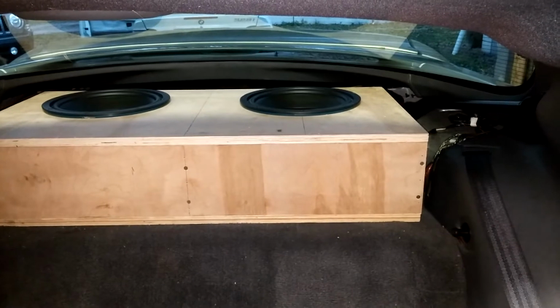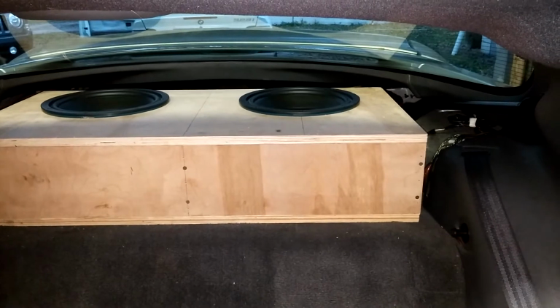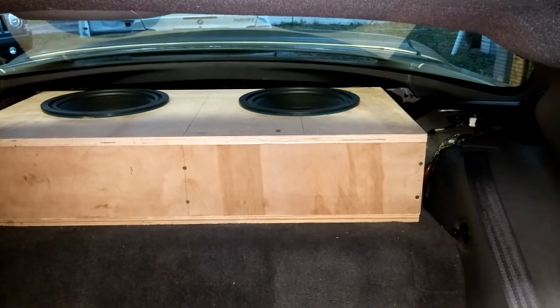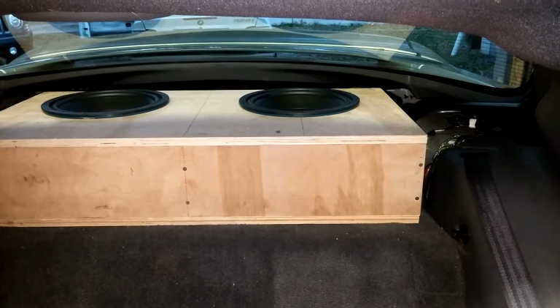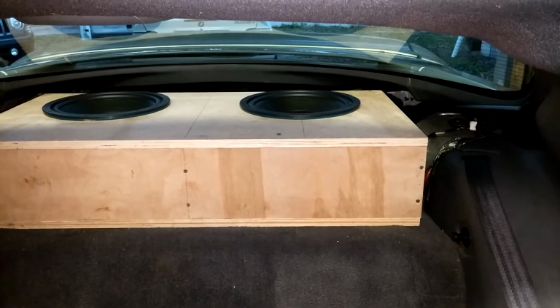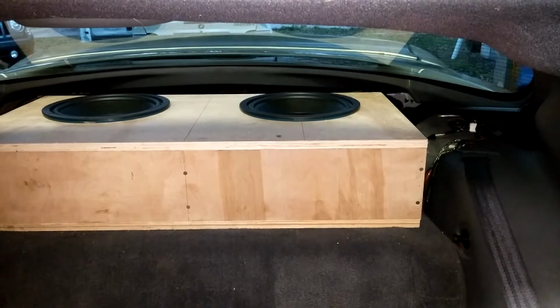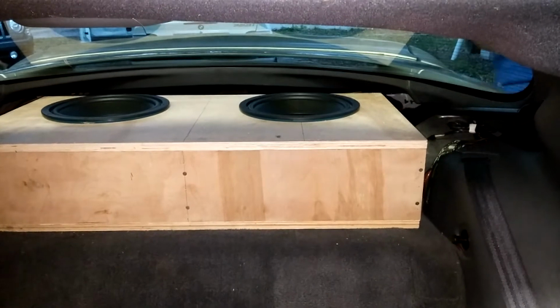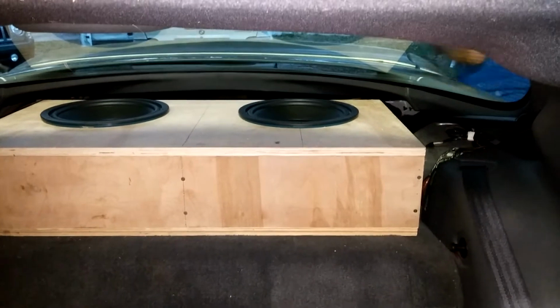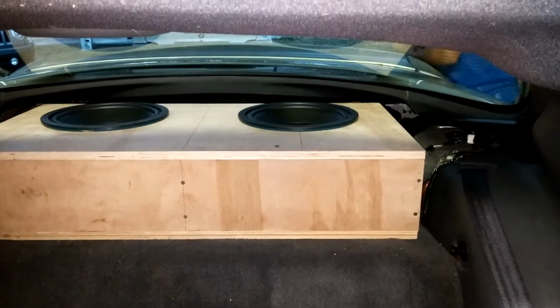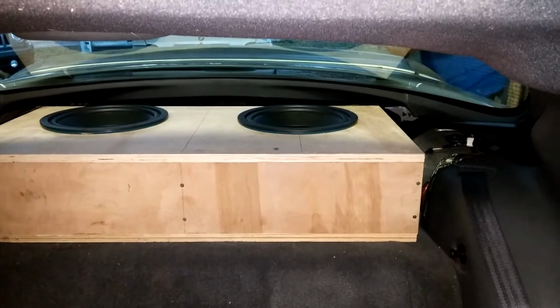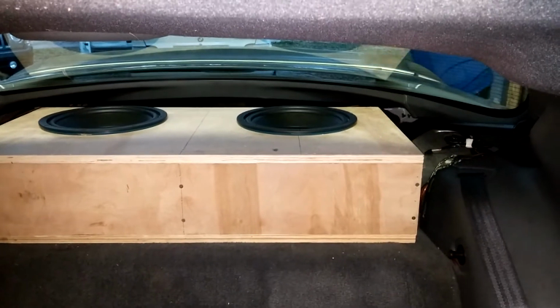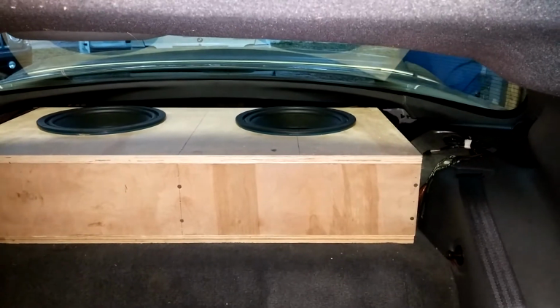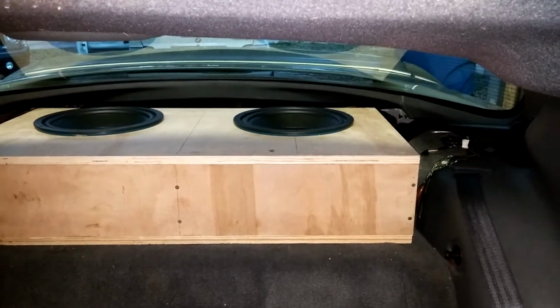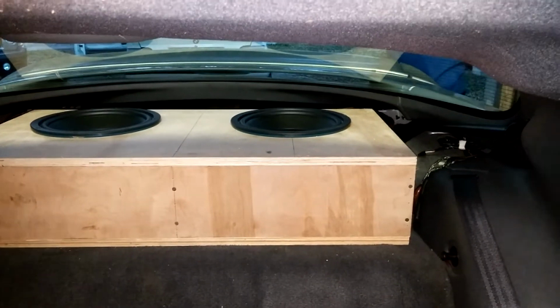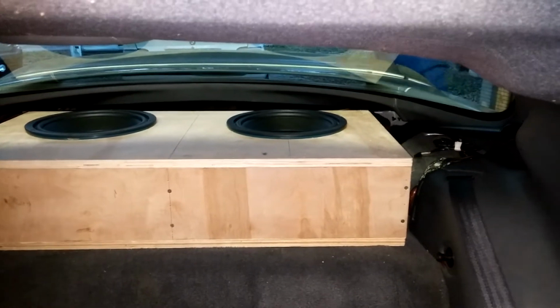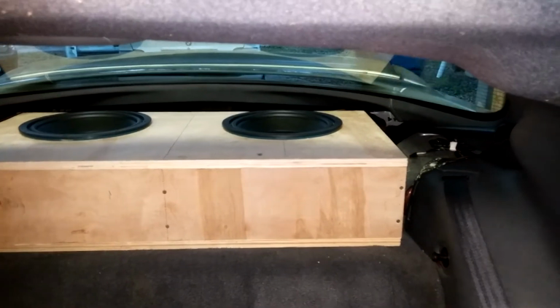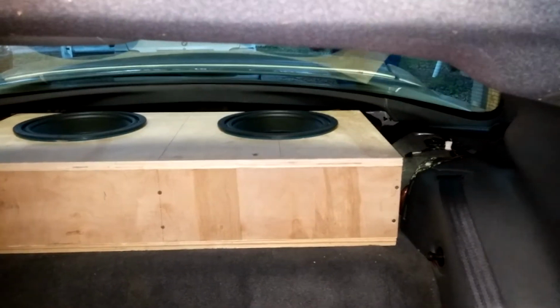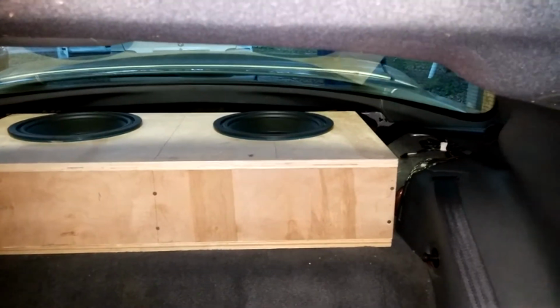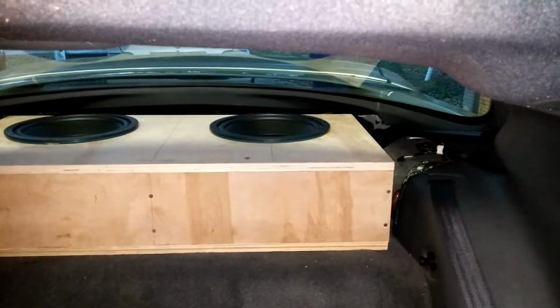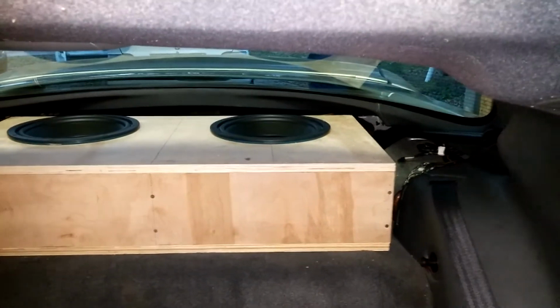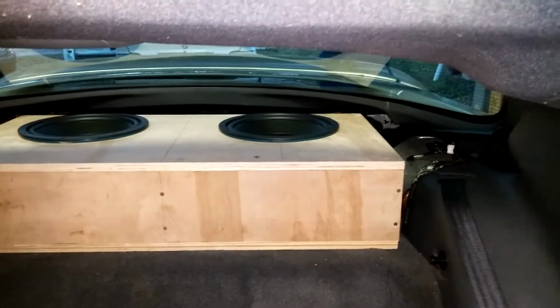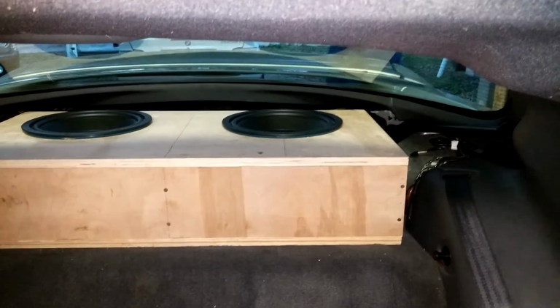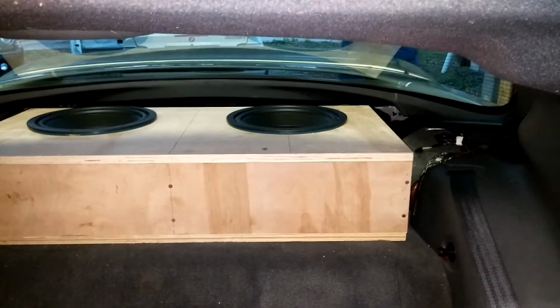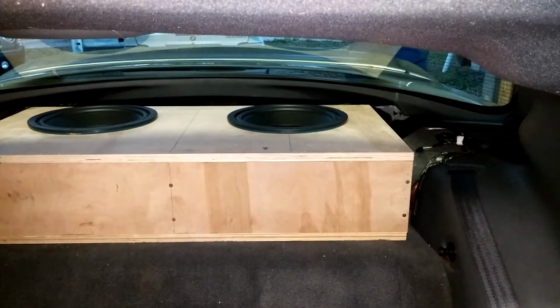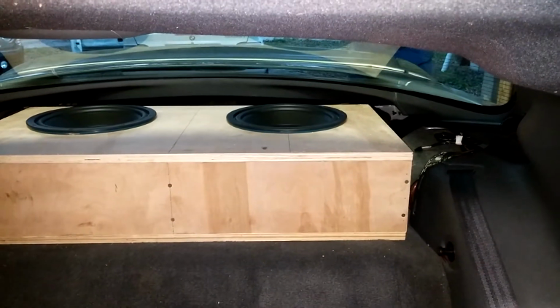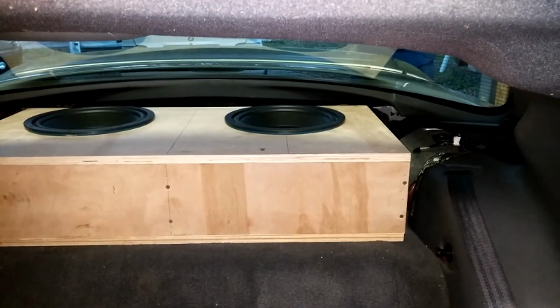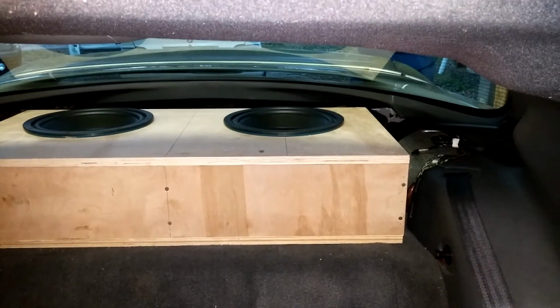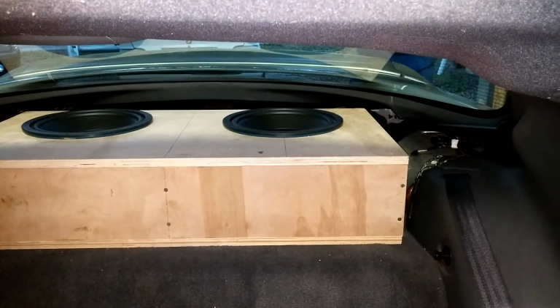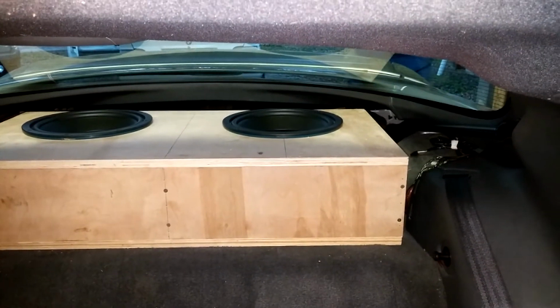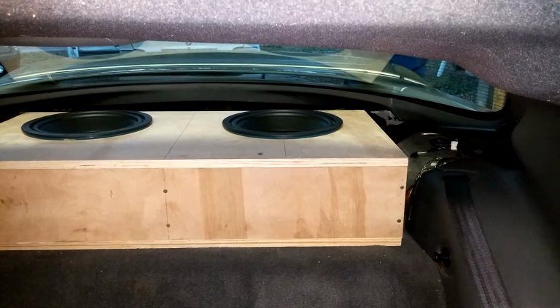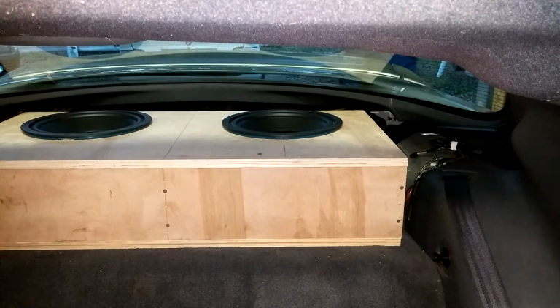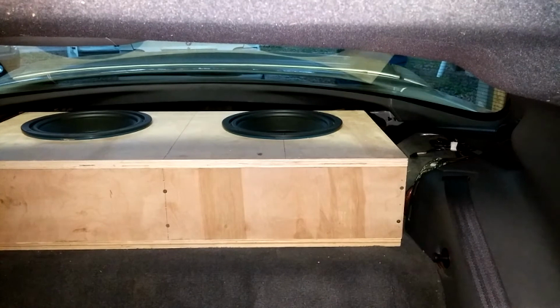So without further ado, let's put on some old school bass 305.